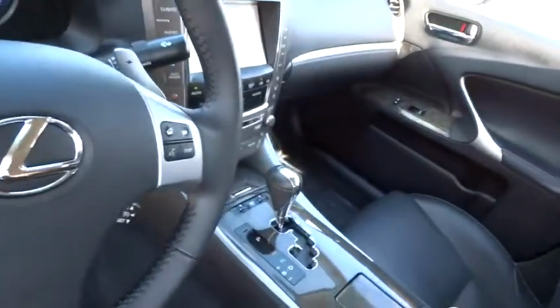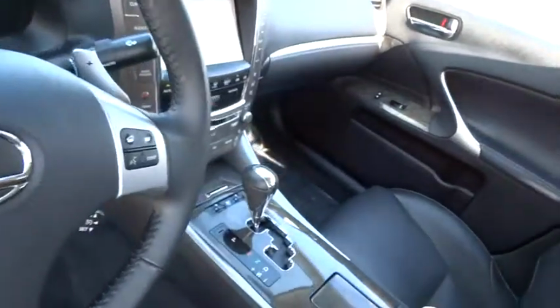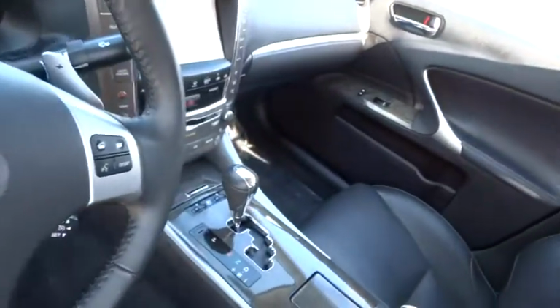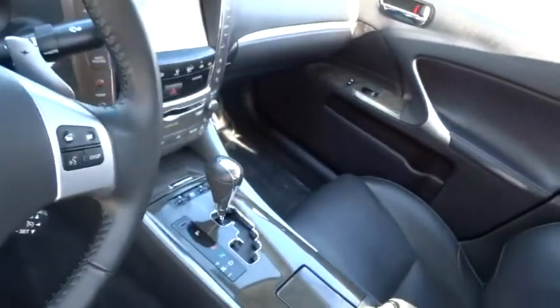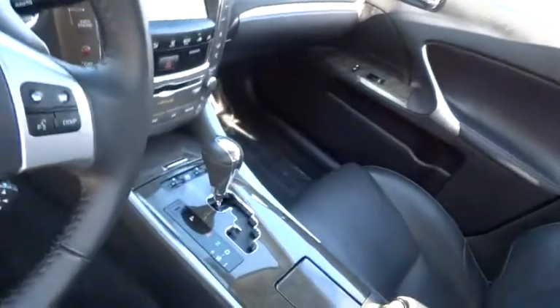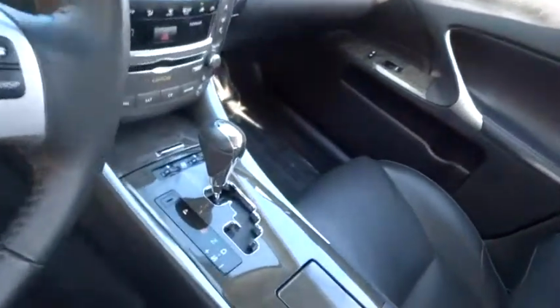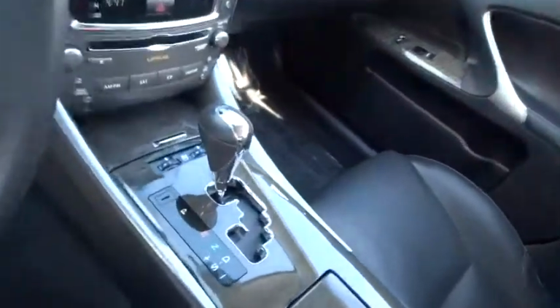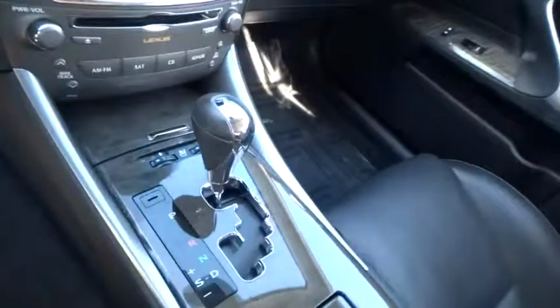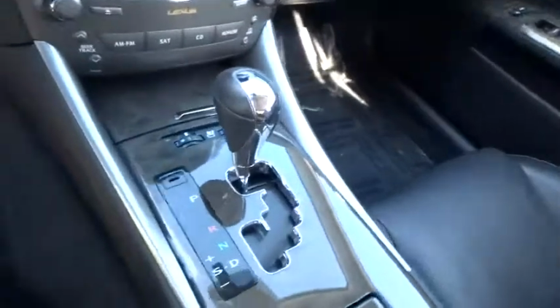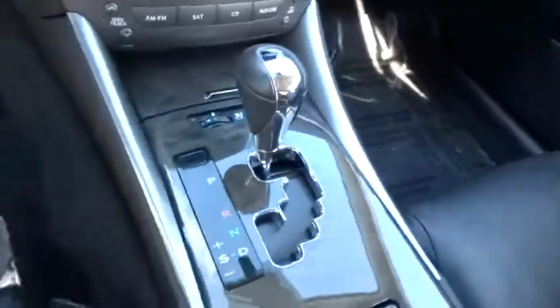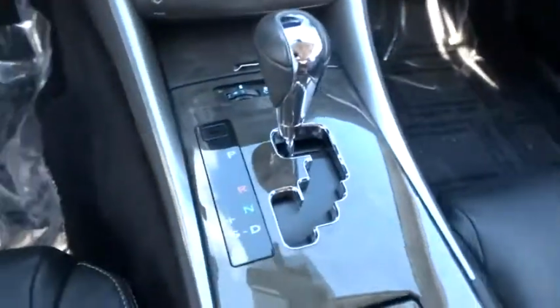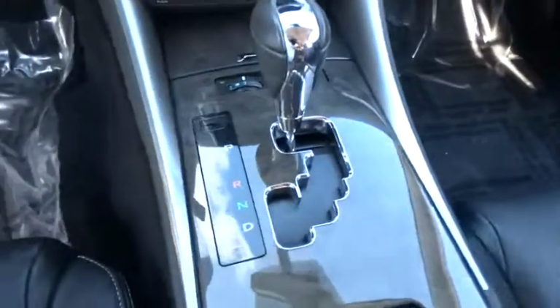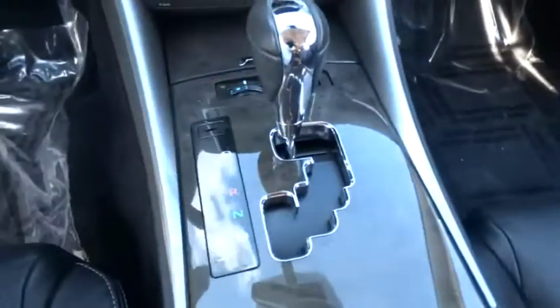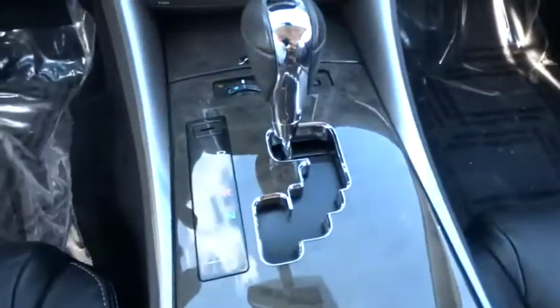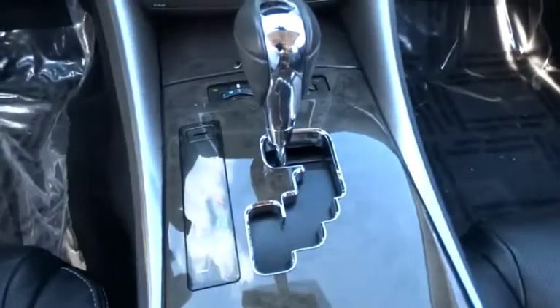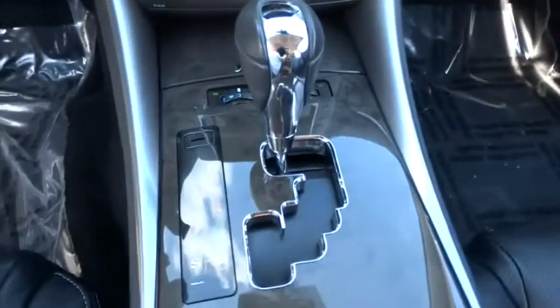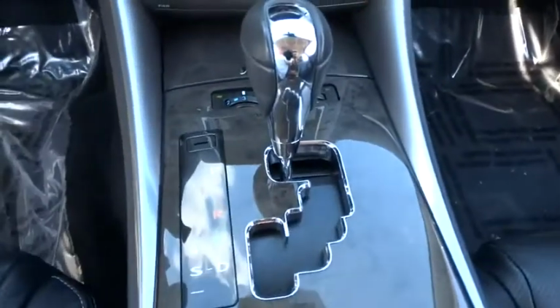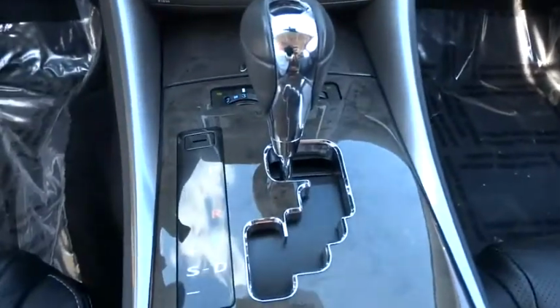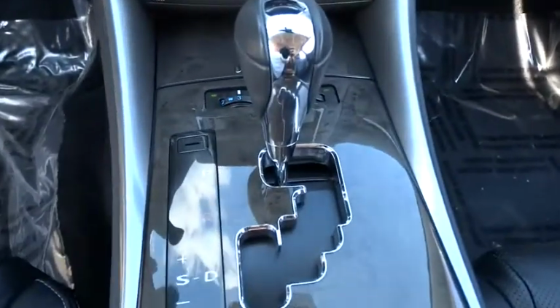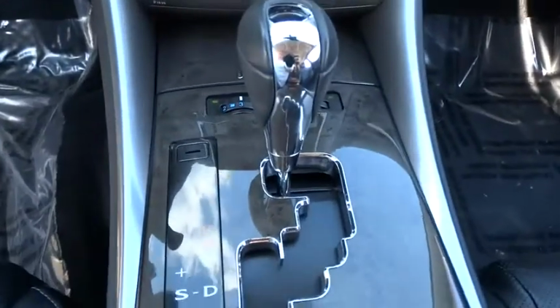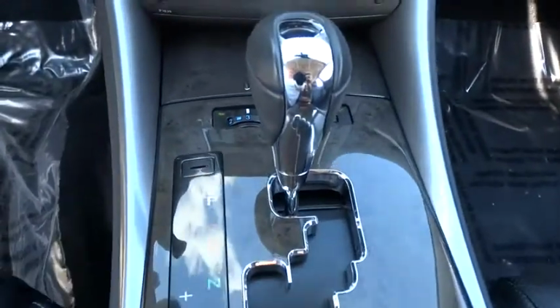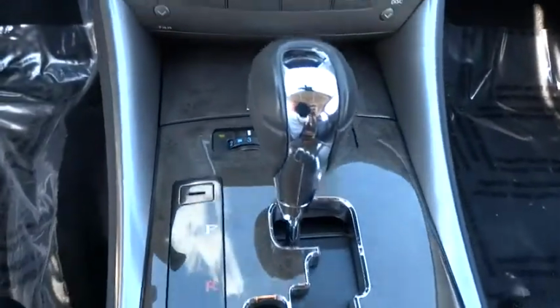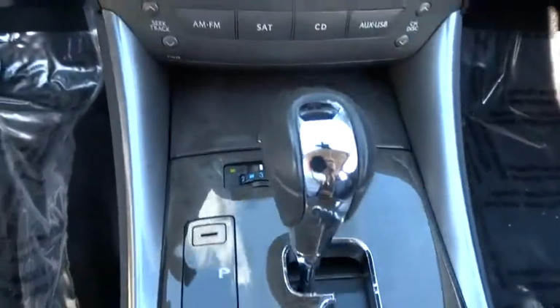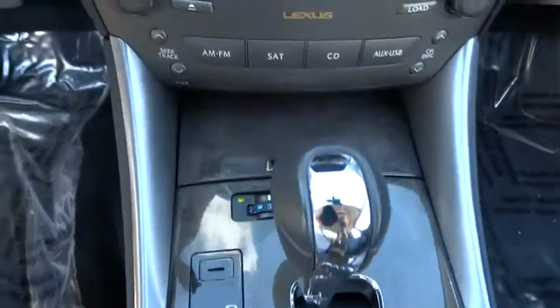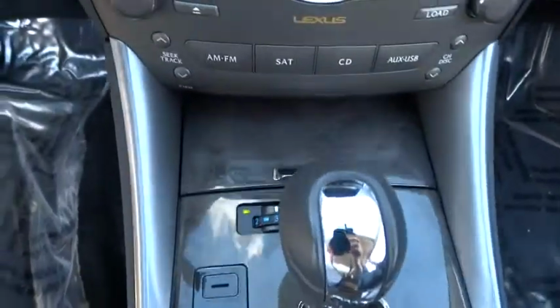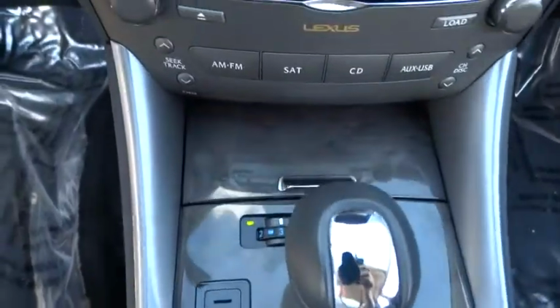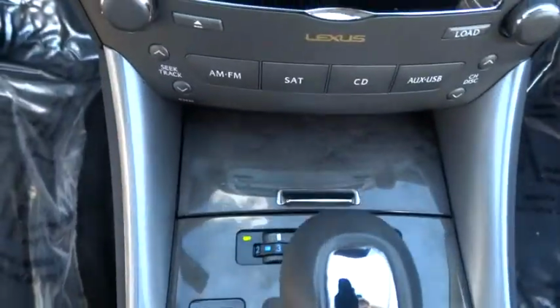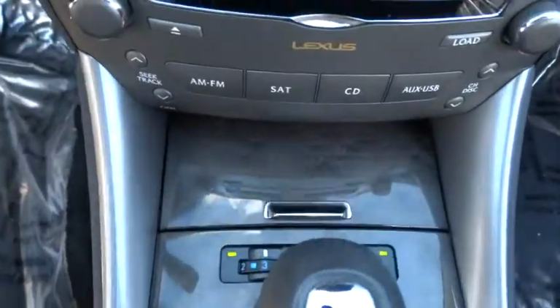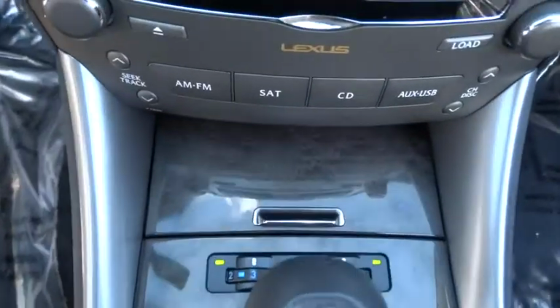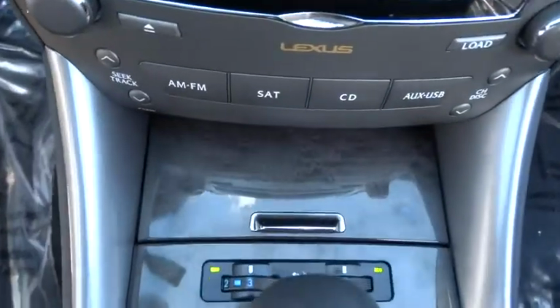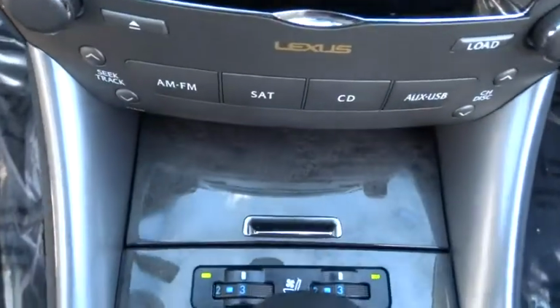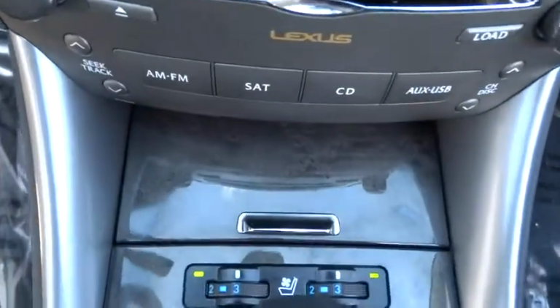Floor mats, auto-dimming rearview mirror, PPO, and universal garage door opener.